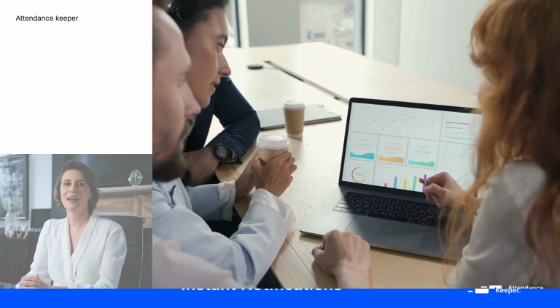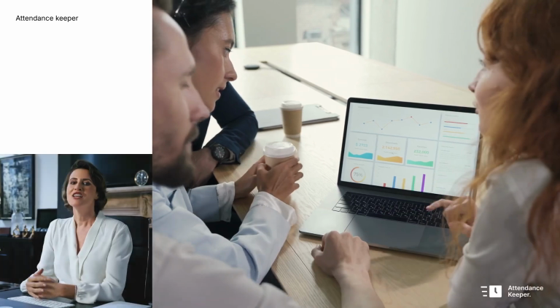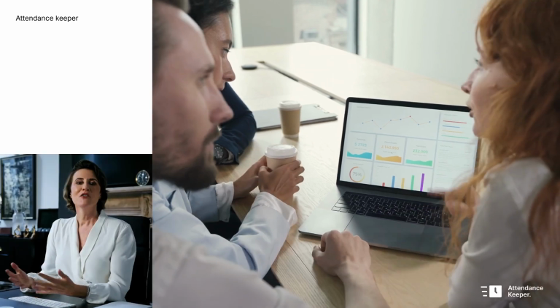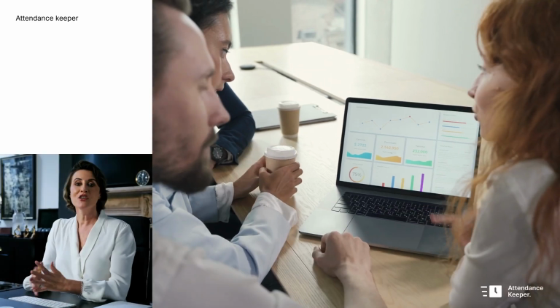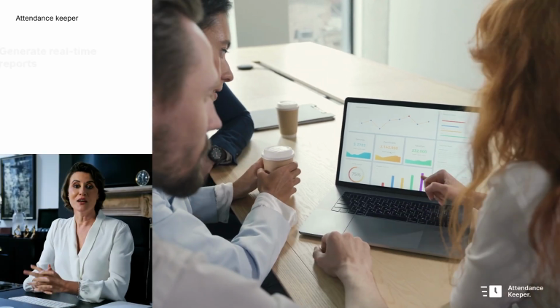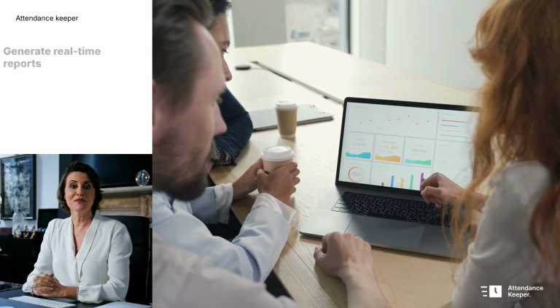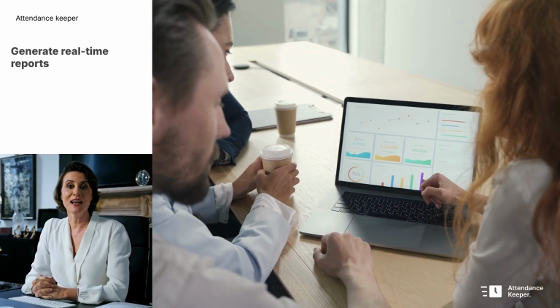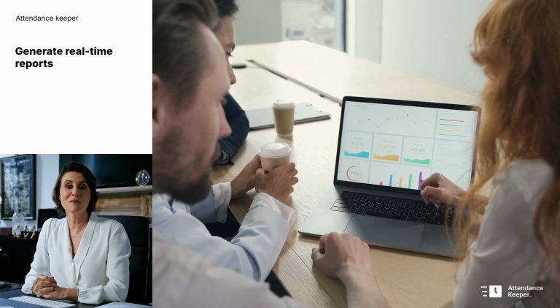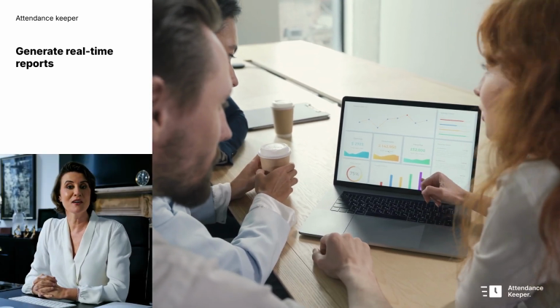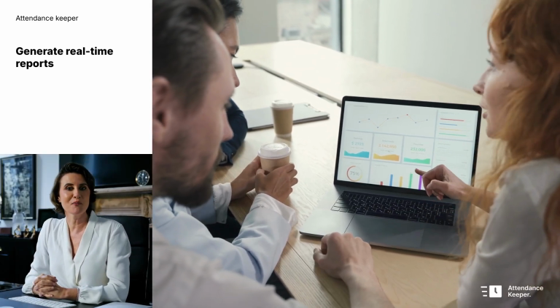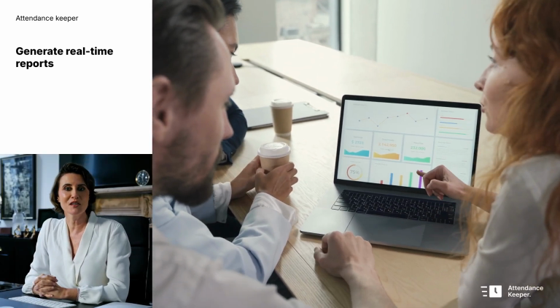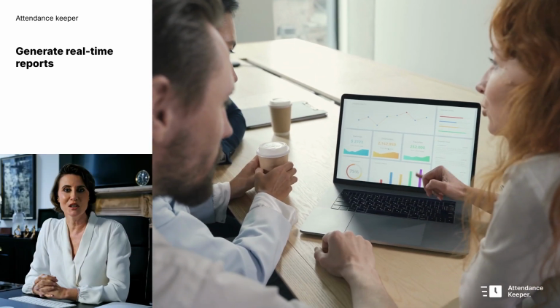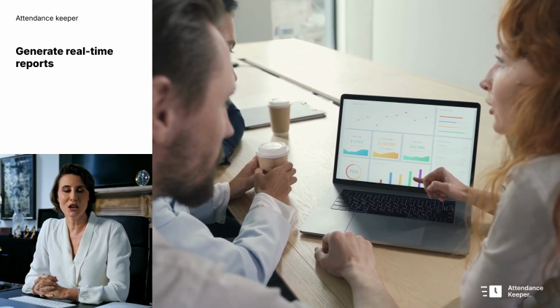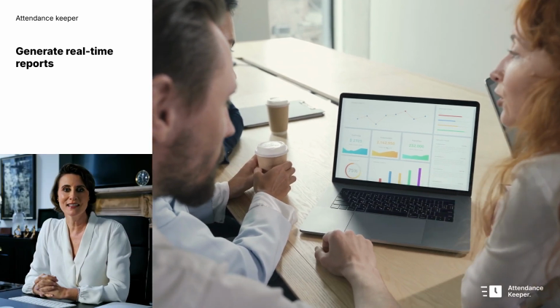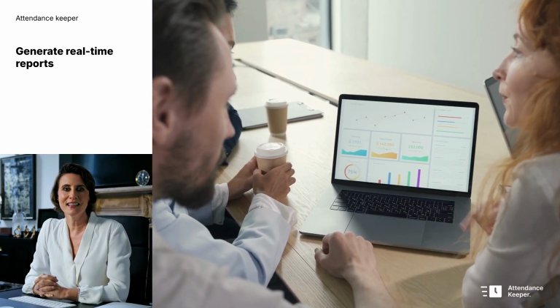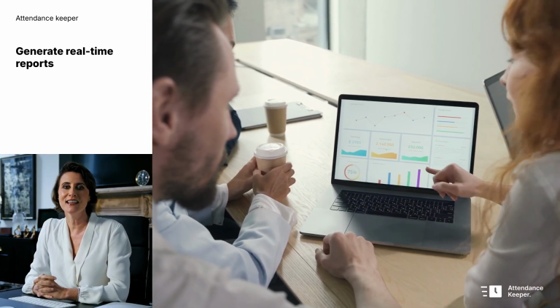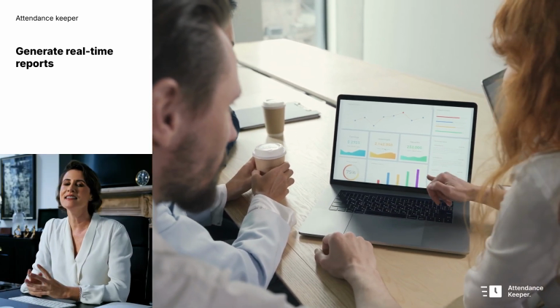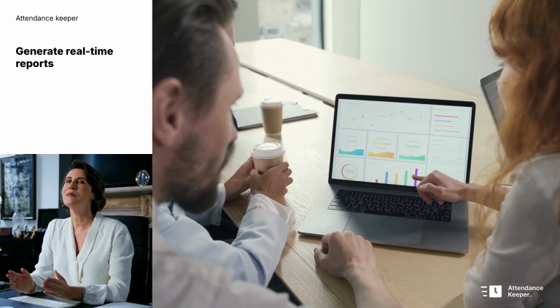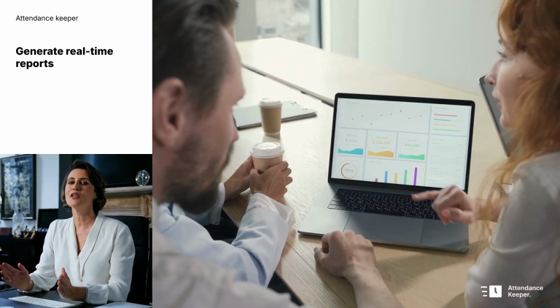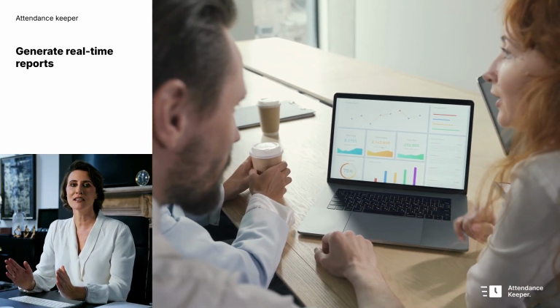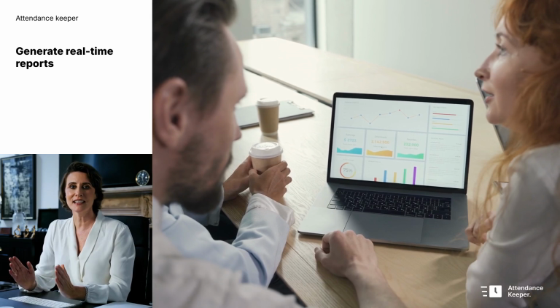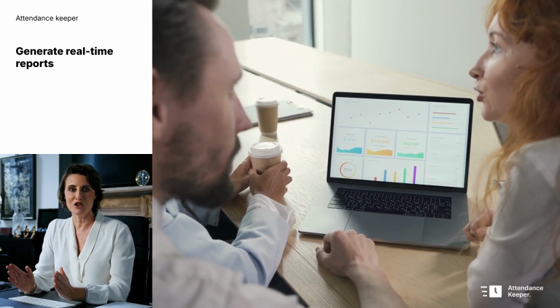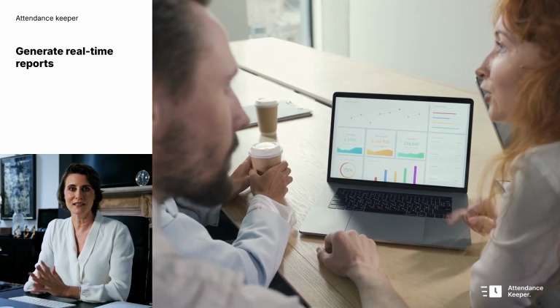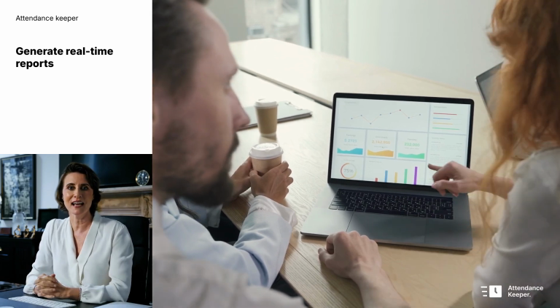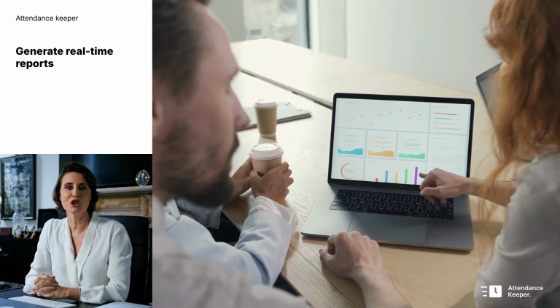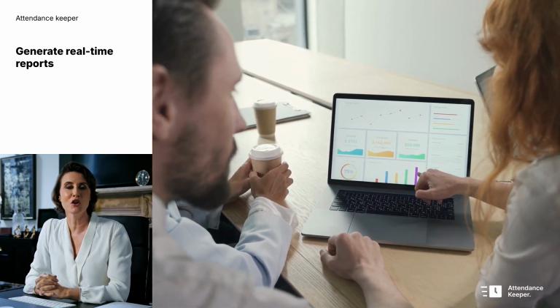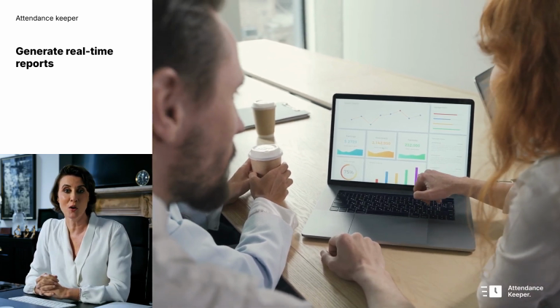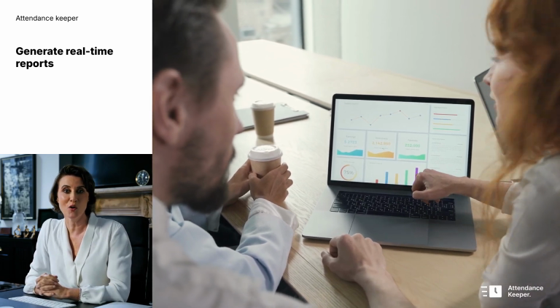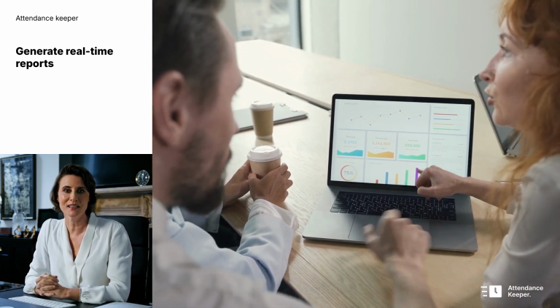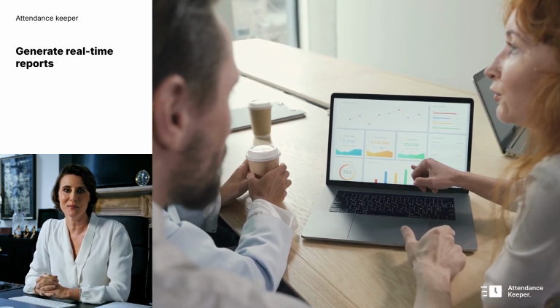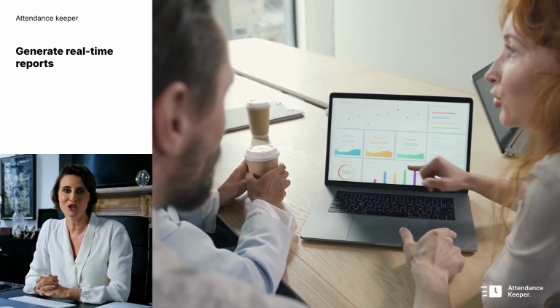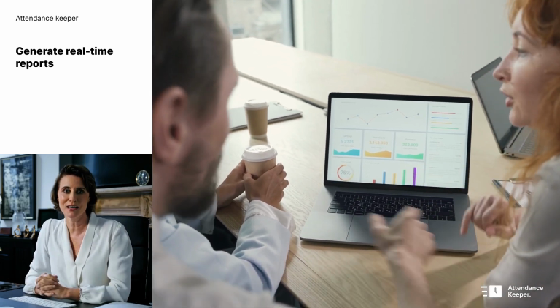Generate UKVI-compliant reports with just a click. Monitor attendance trends and ensure you are always inspection-ready.